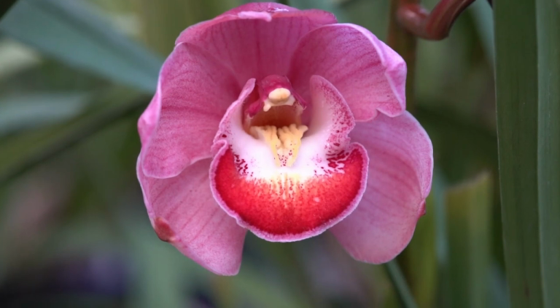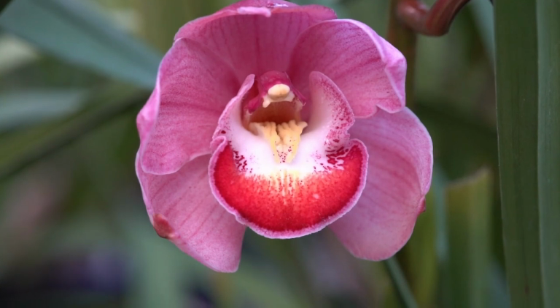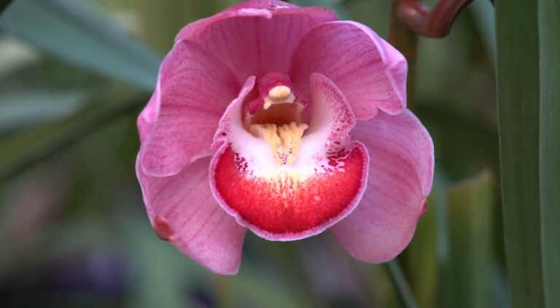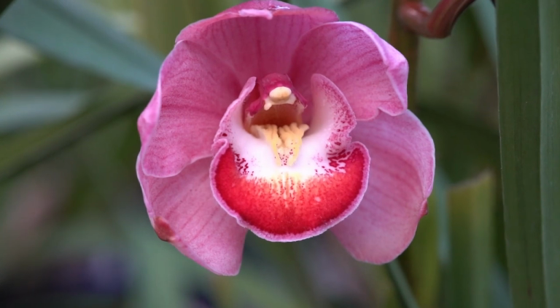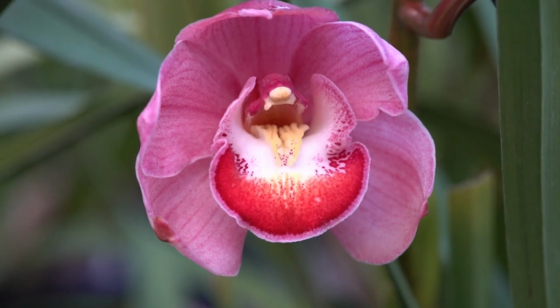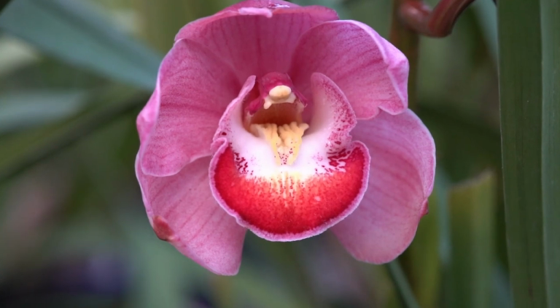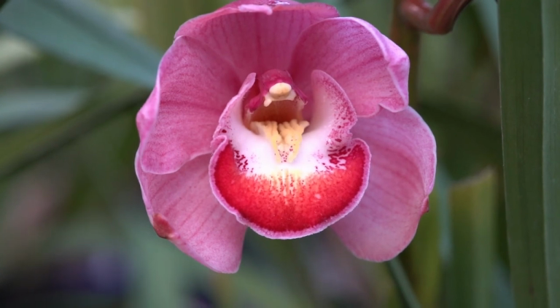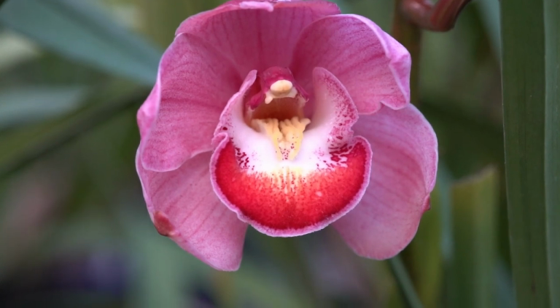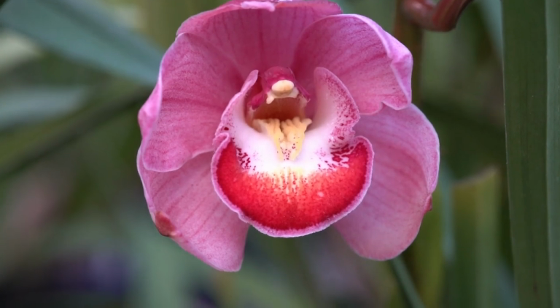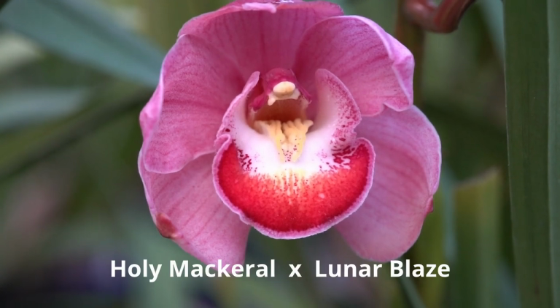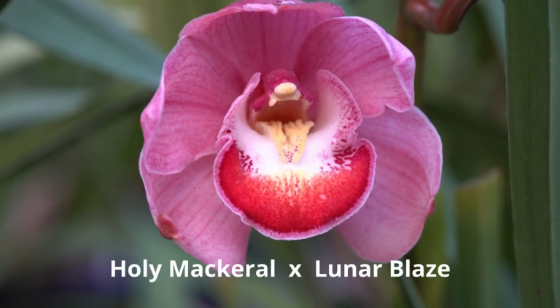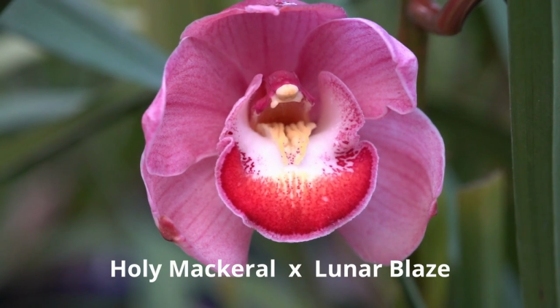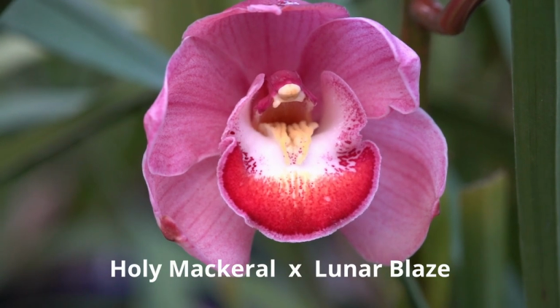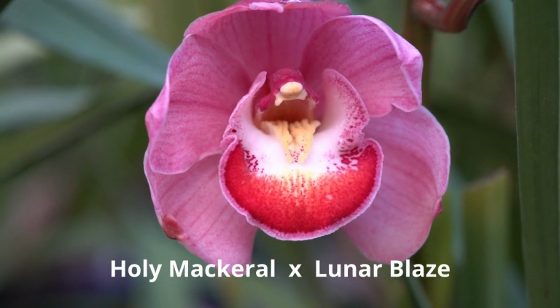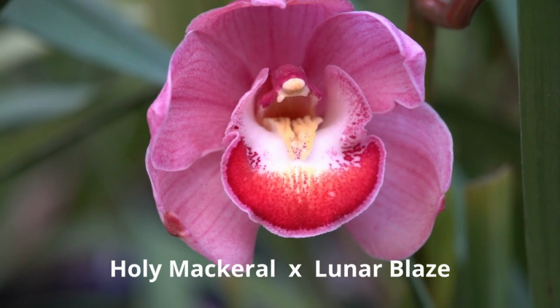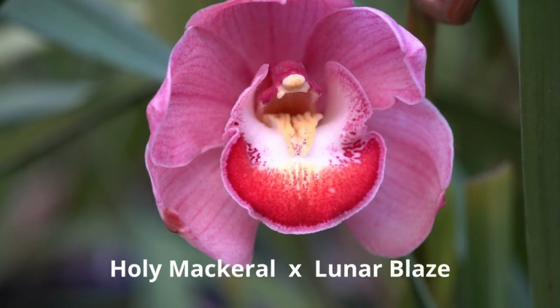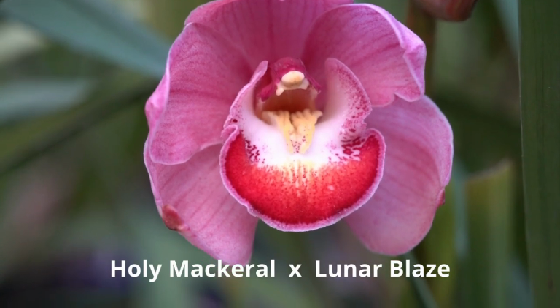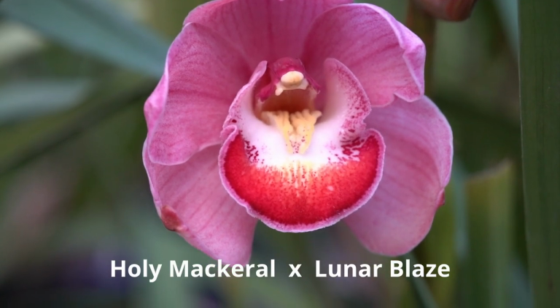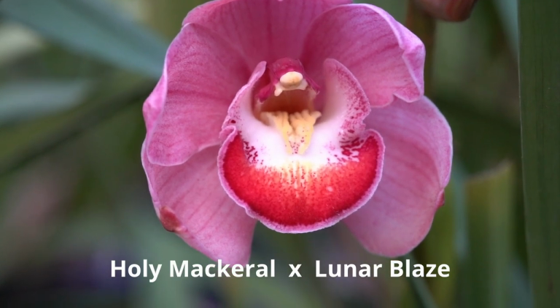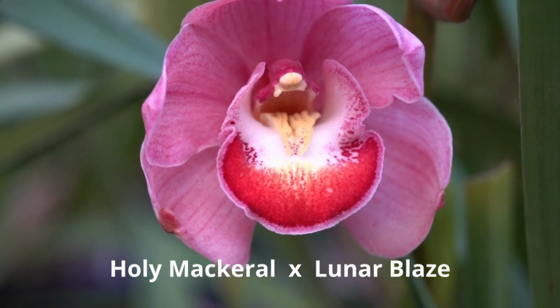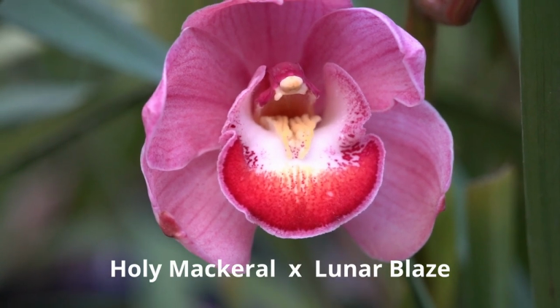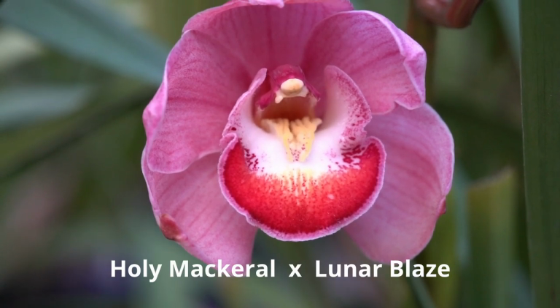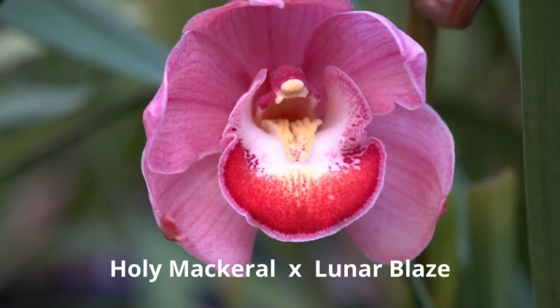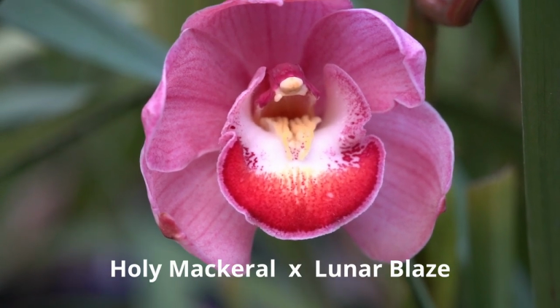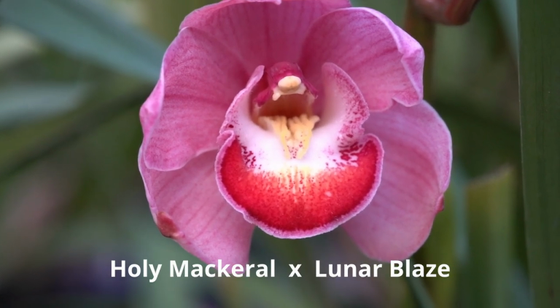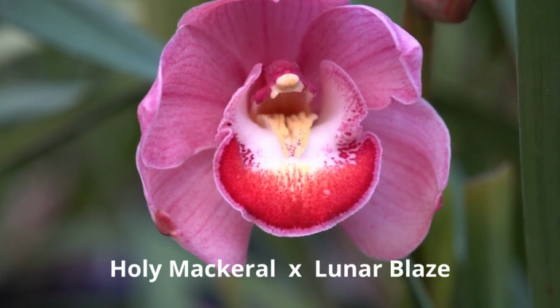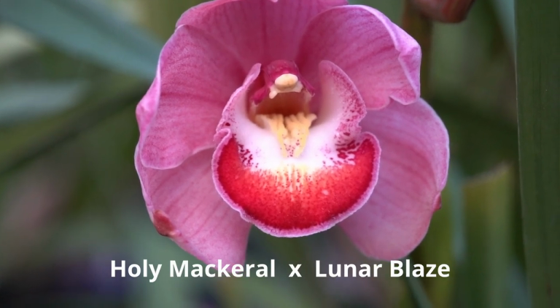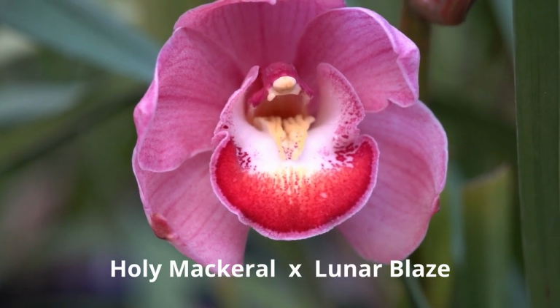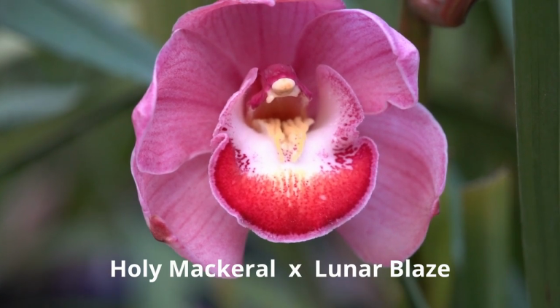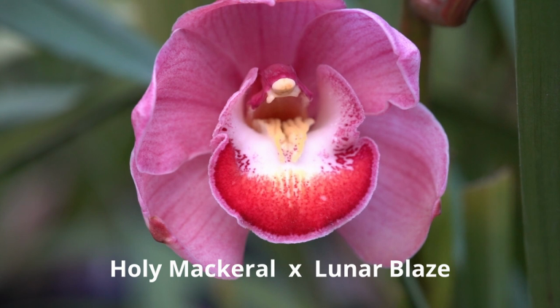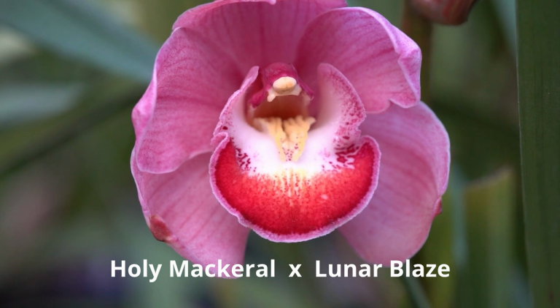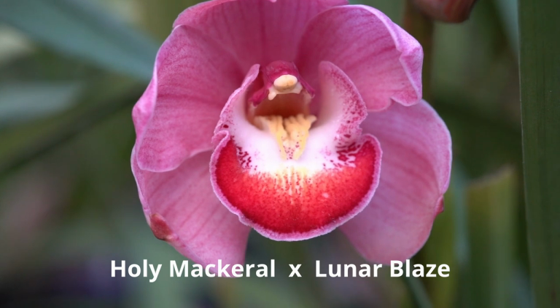I photographed the cesarean kid again the next morning. So cute.